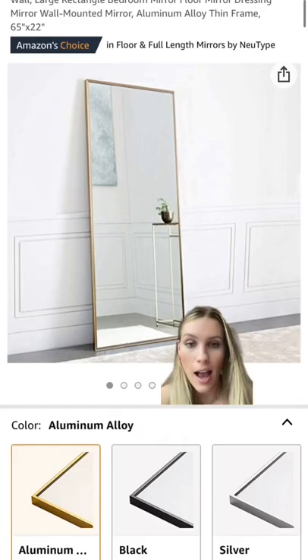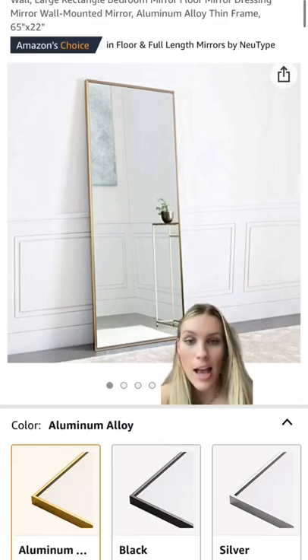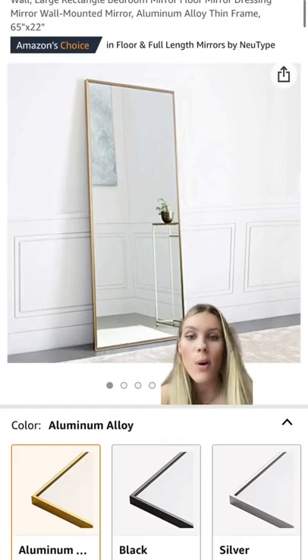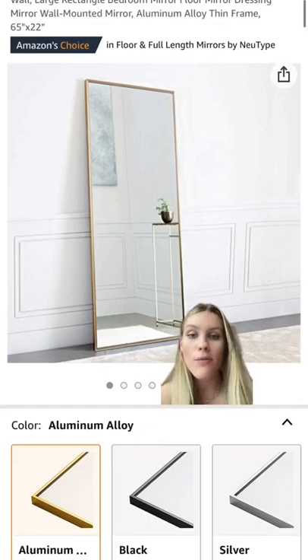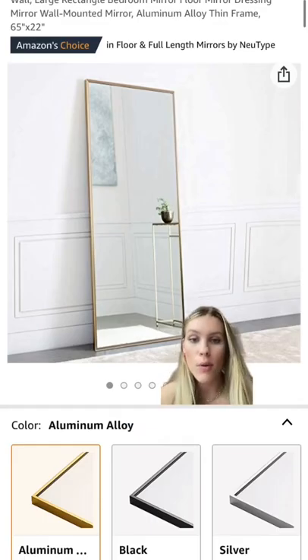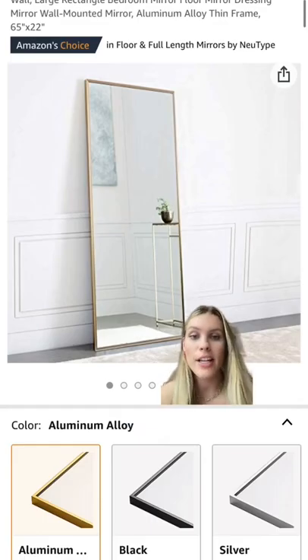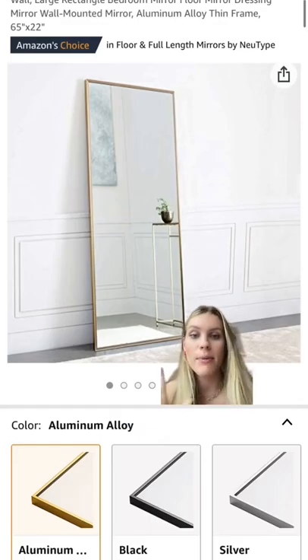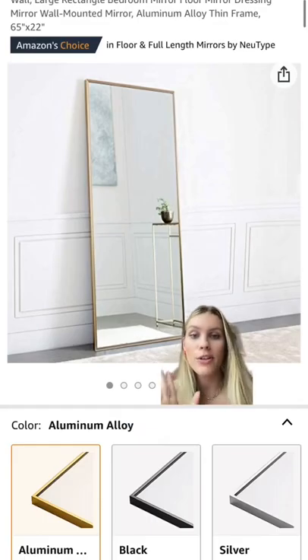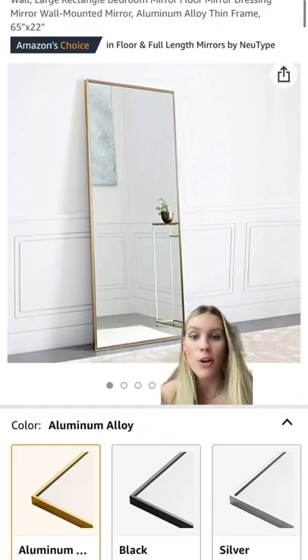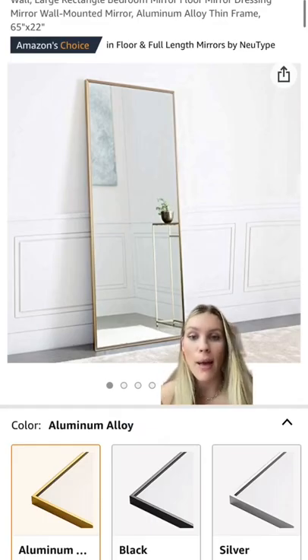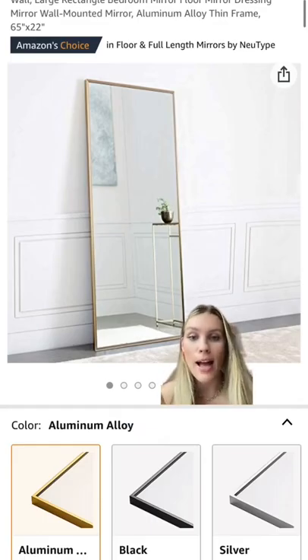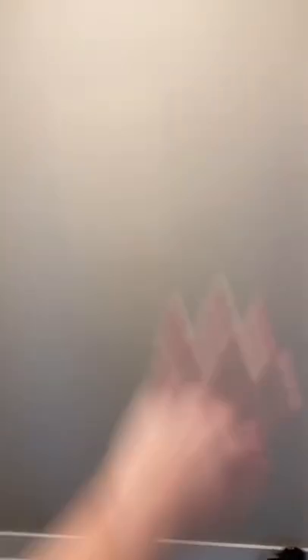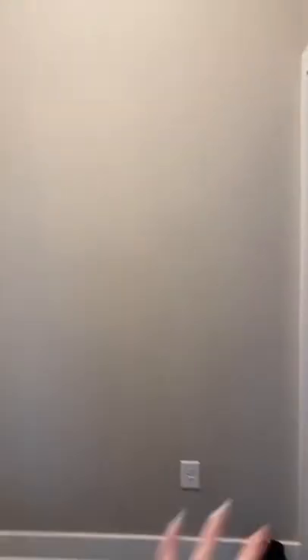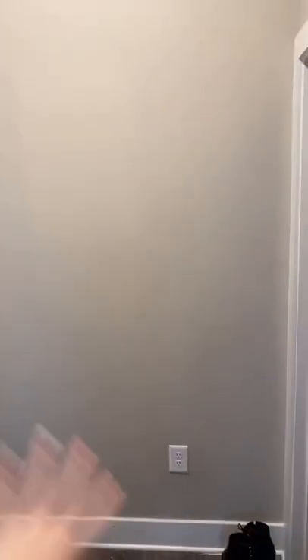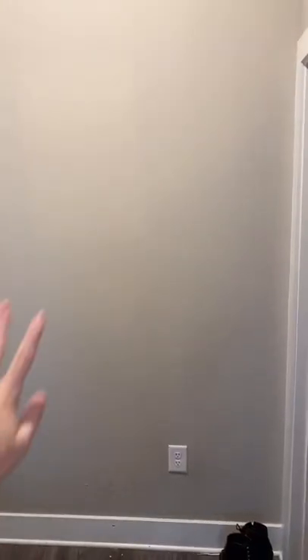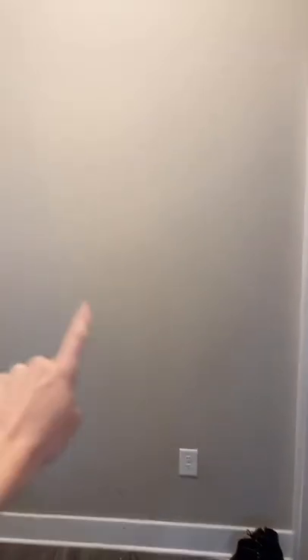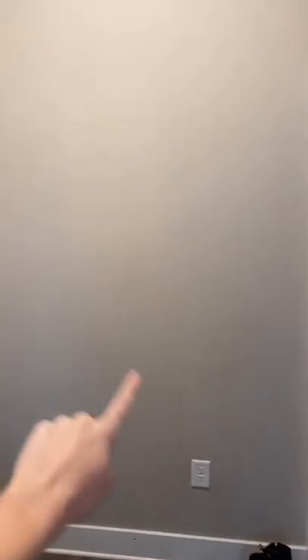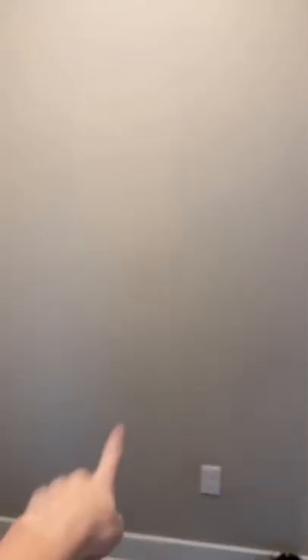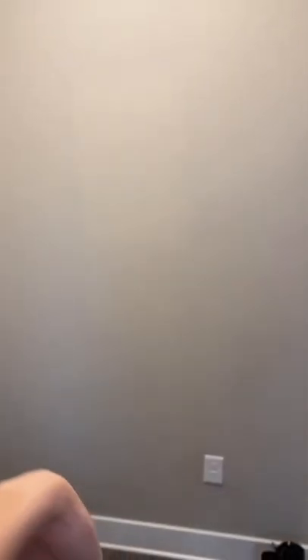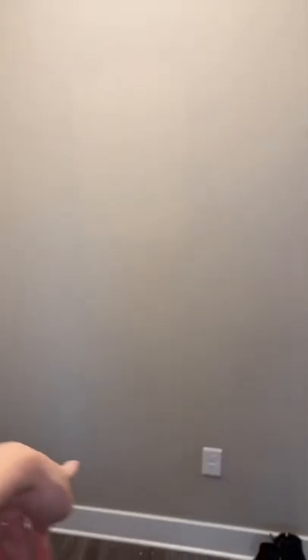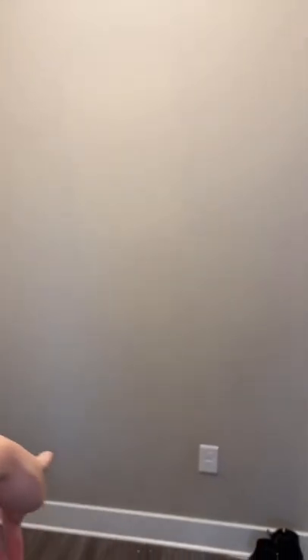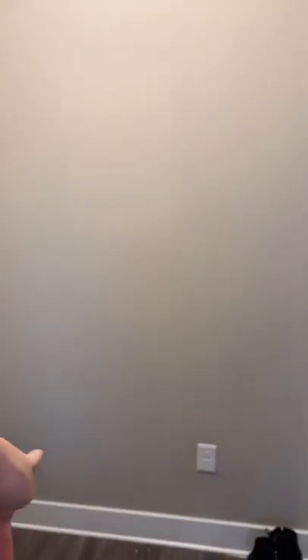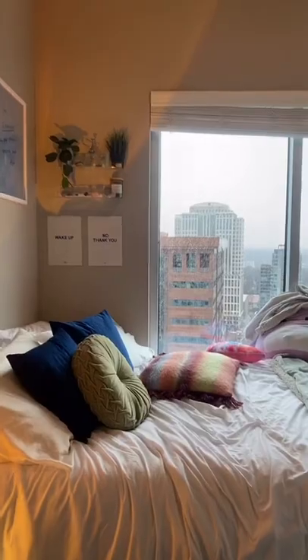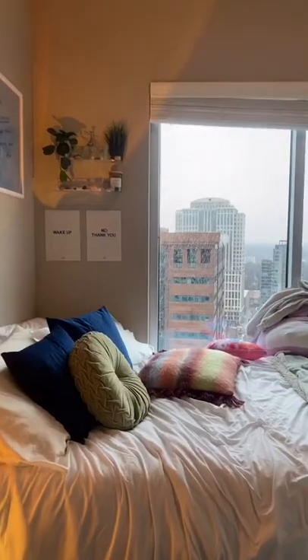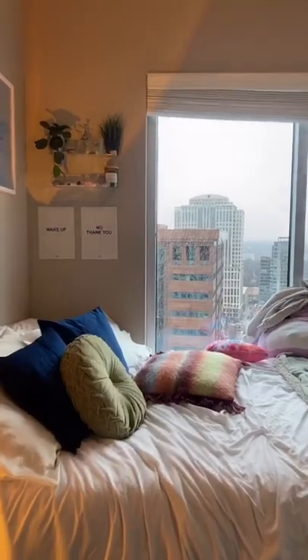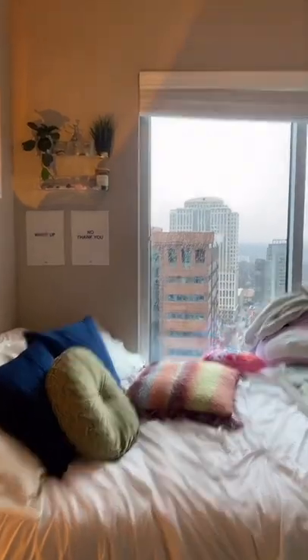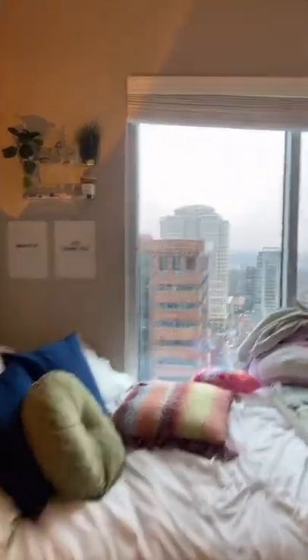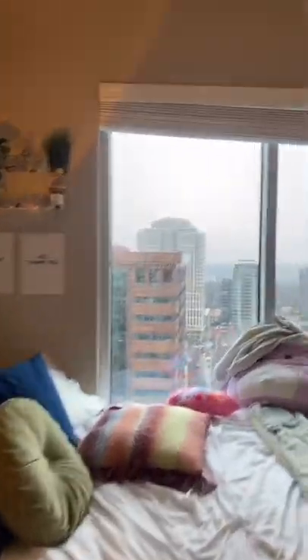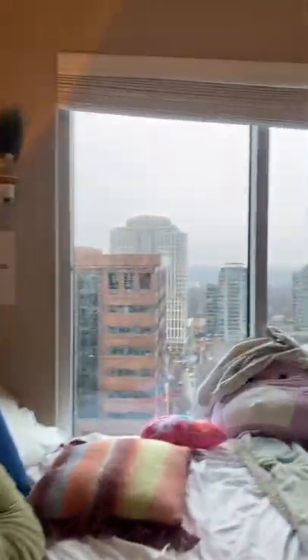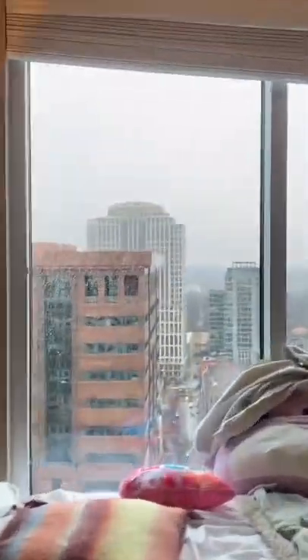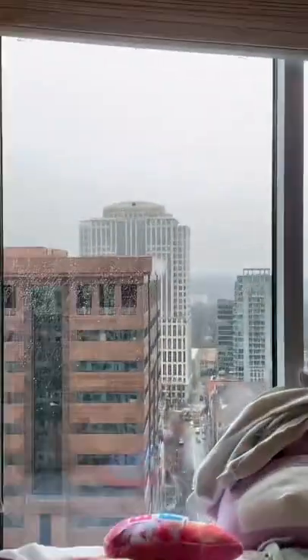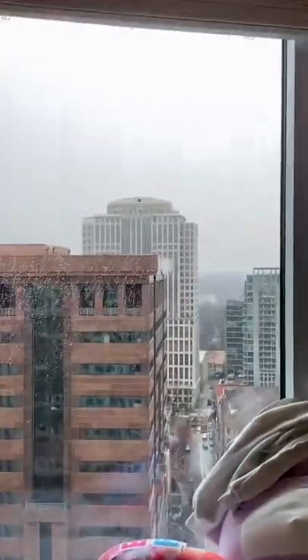I want a full-length mirror so bad for right here in my little entryway. It's raining and it's such a vibe.